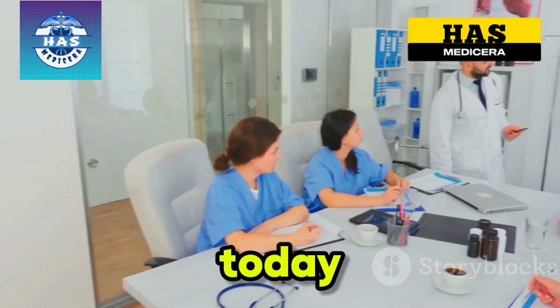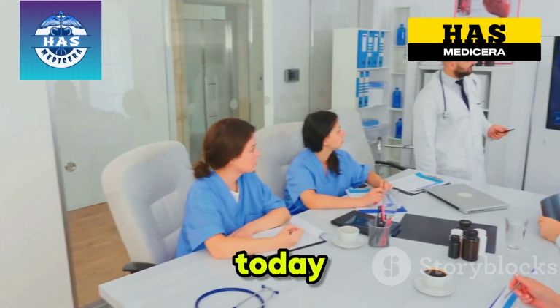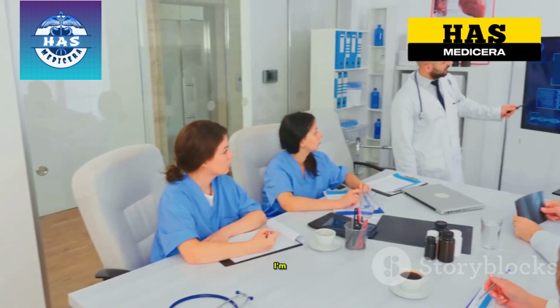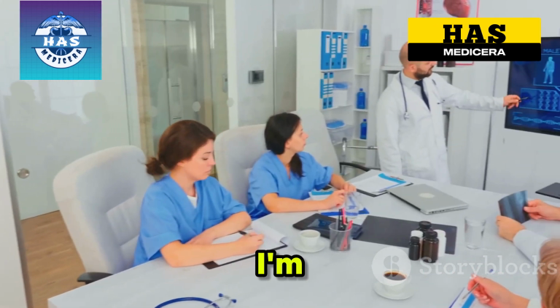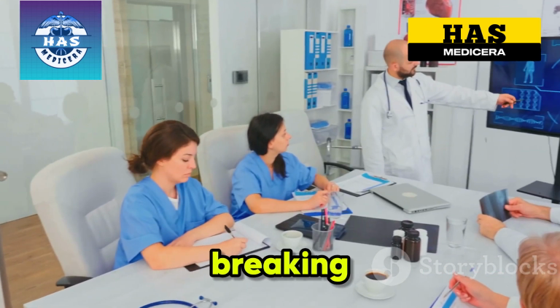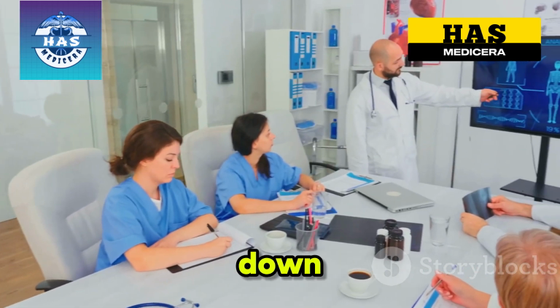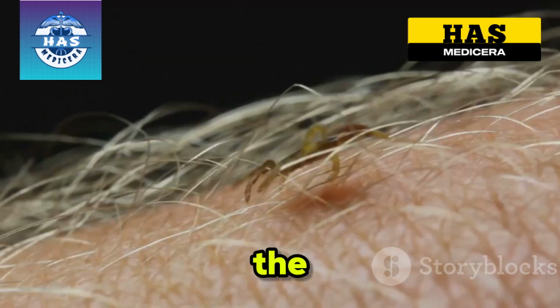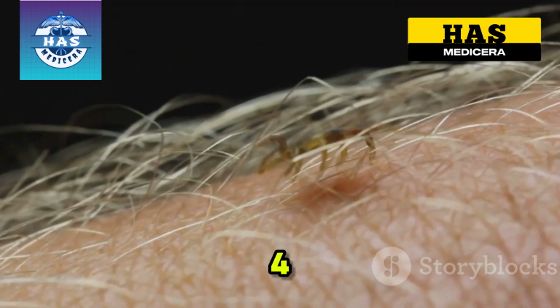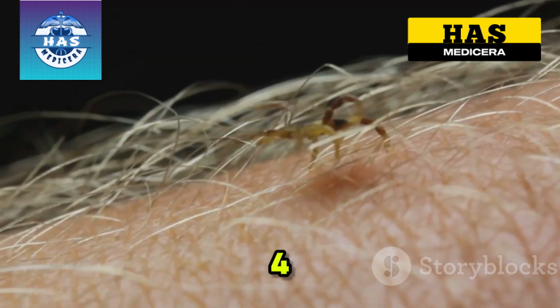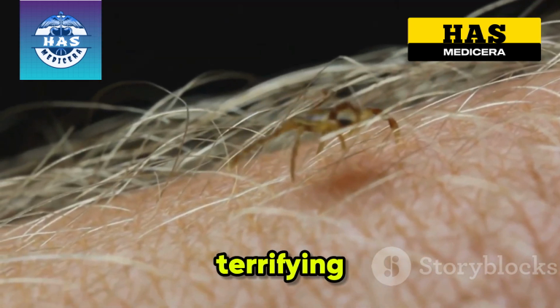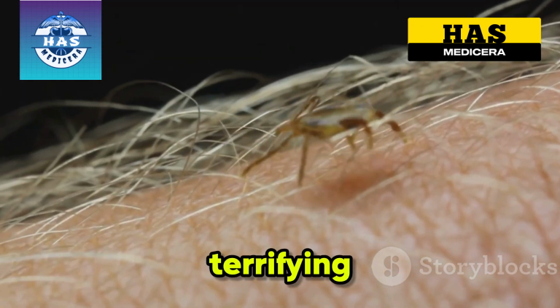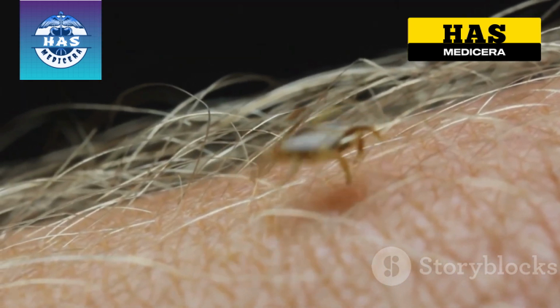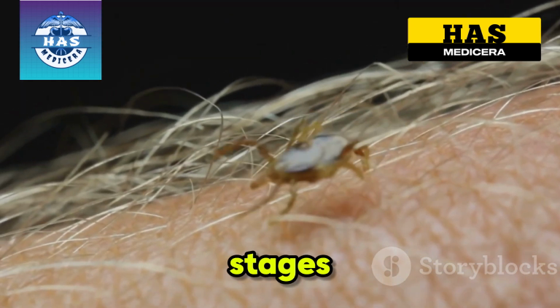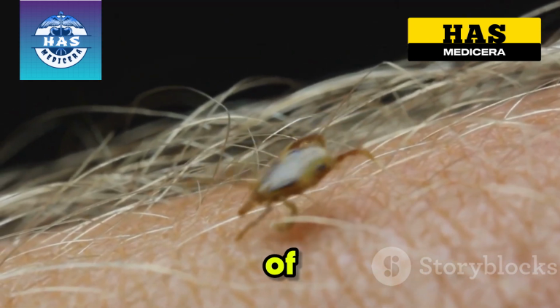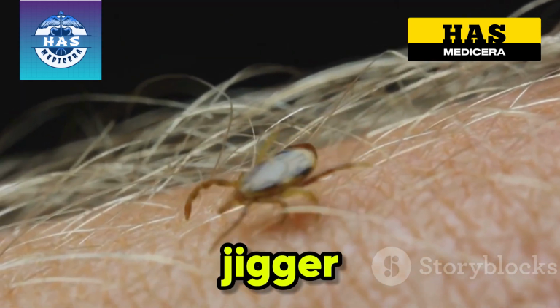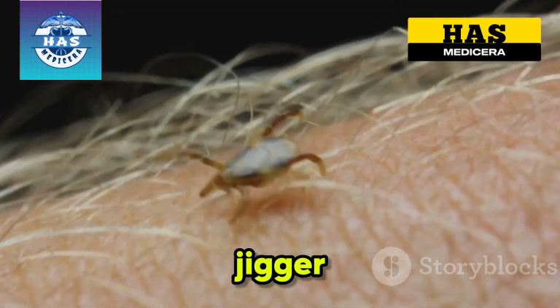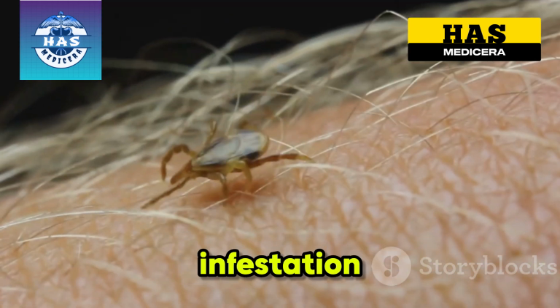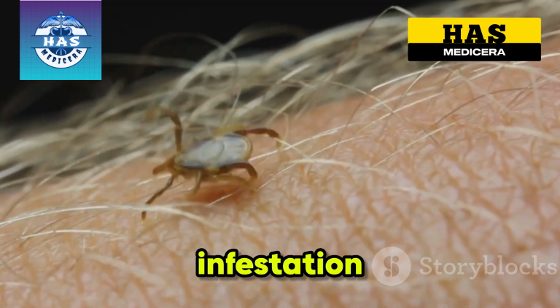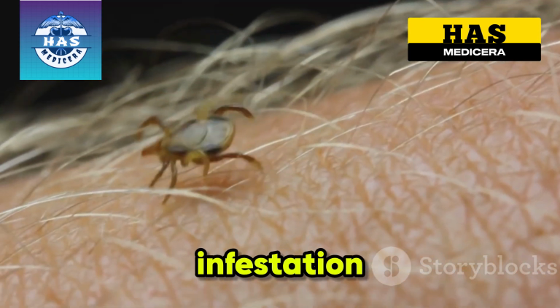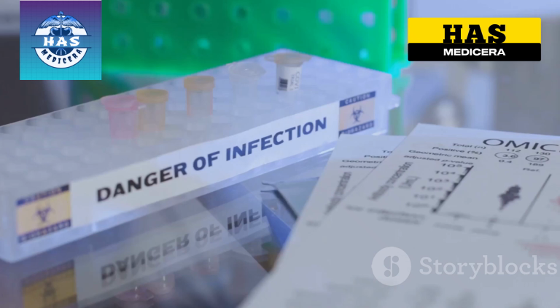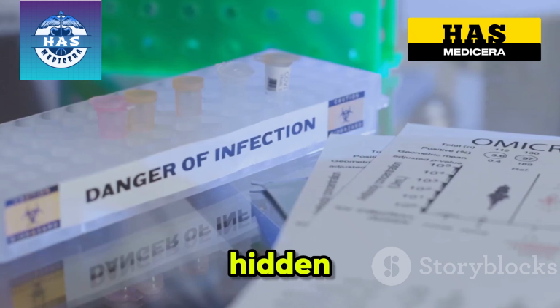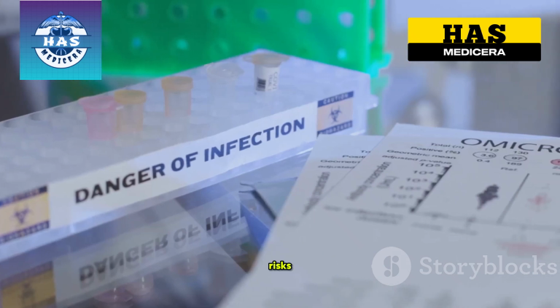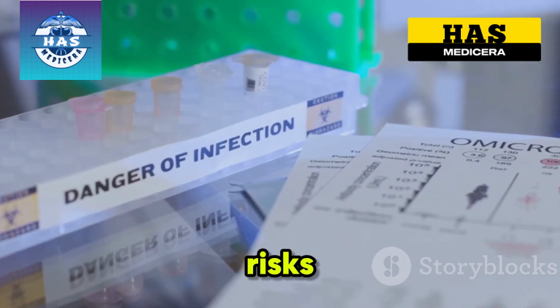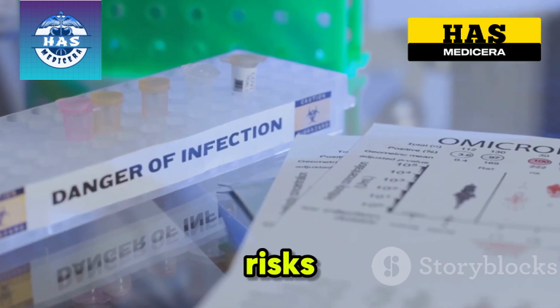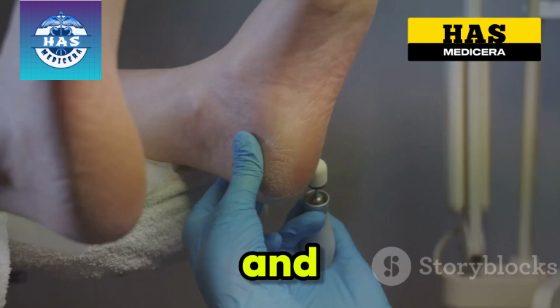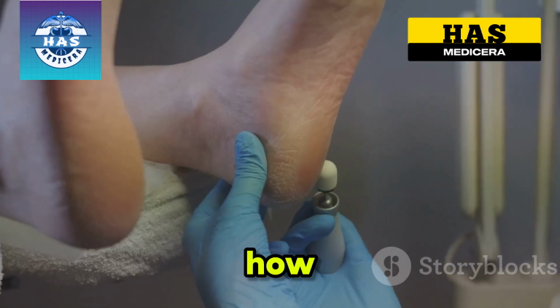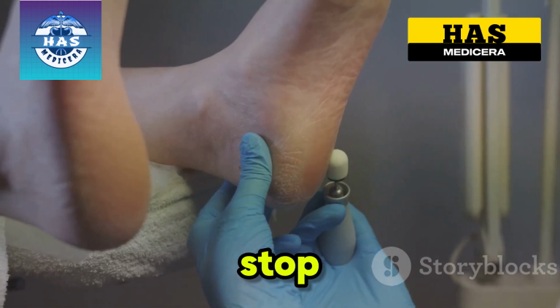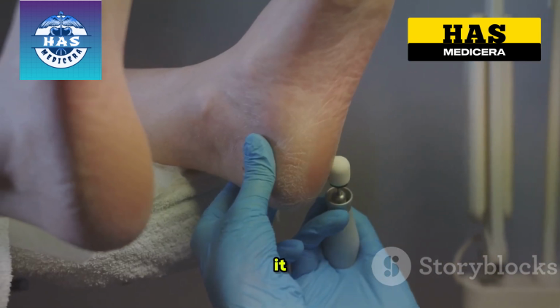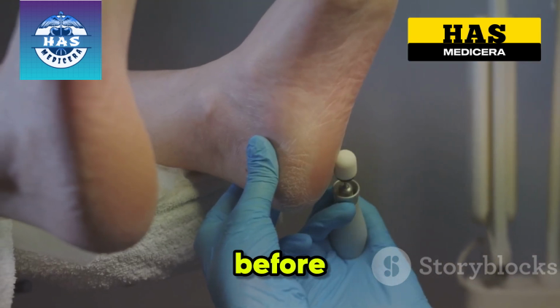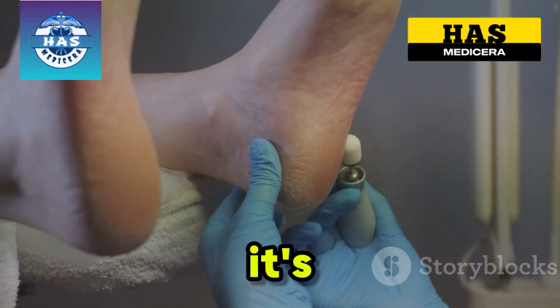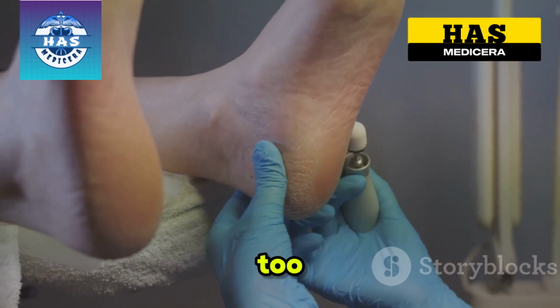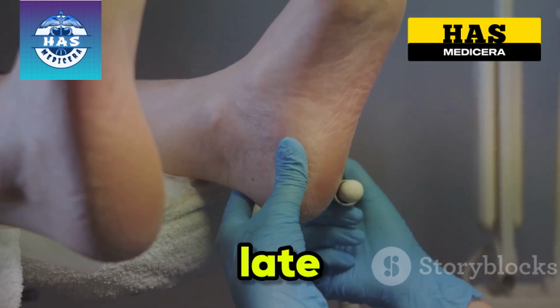Today, I'm breaking down the four terrifying stages of a jigger infestation, the hidden risks, and how to stop it before it's too late.